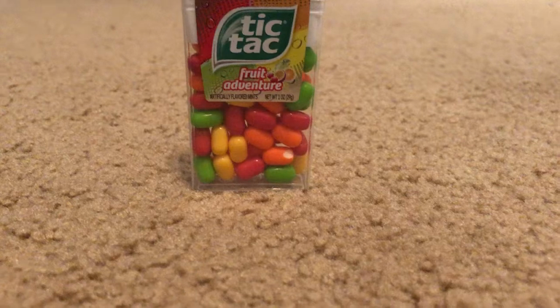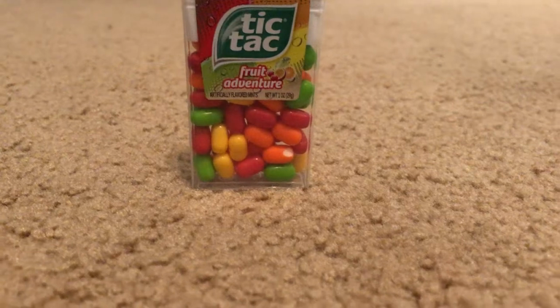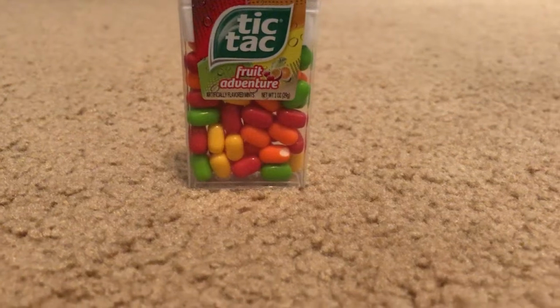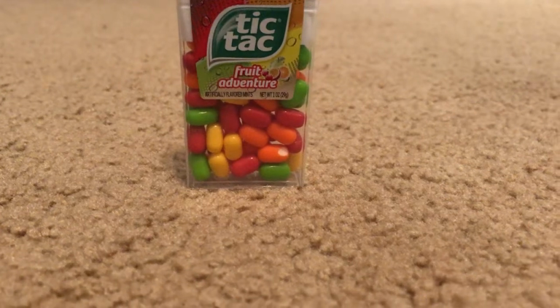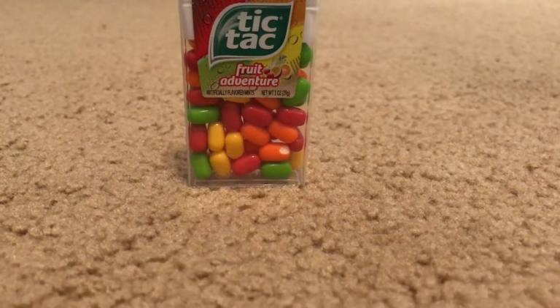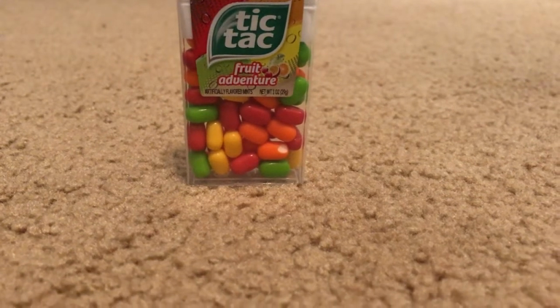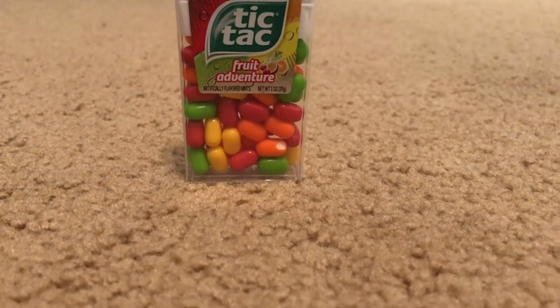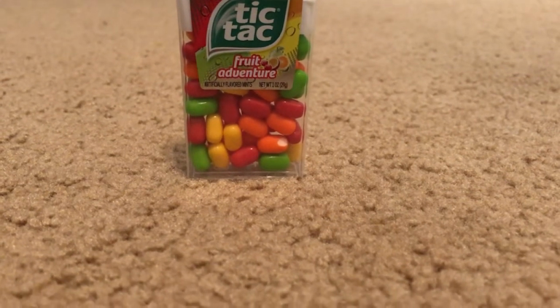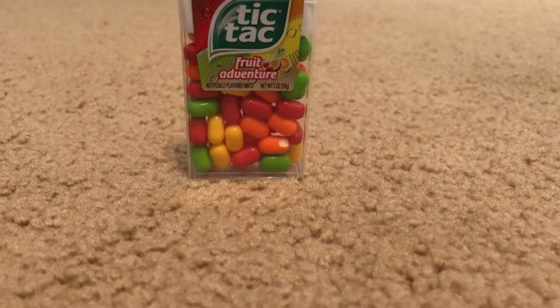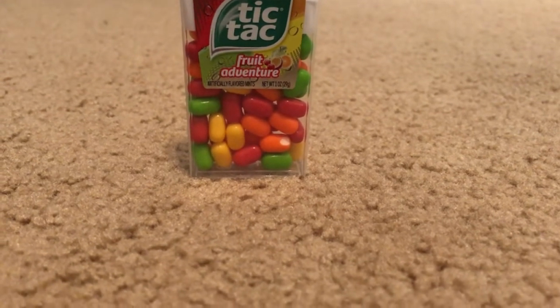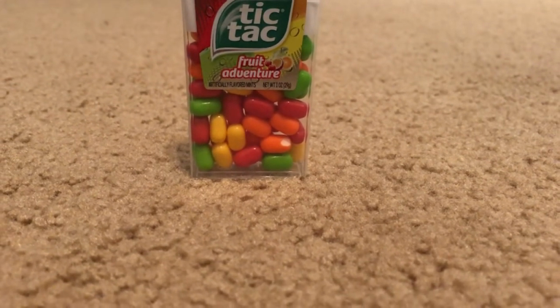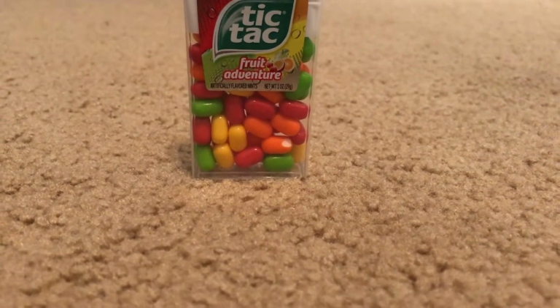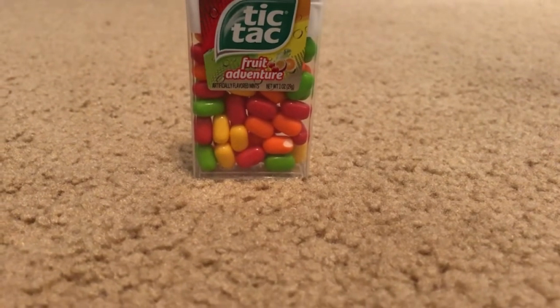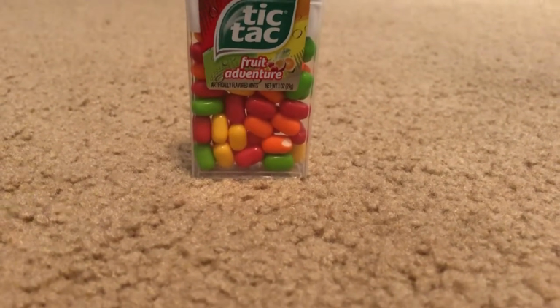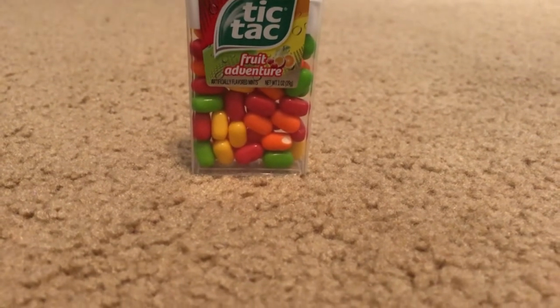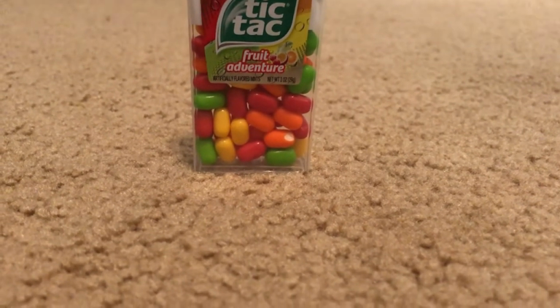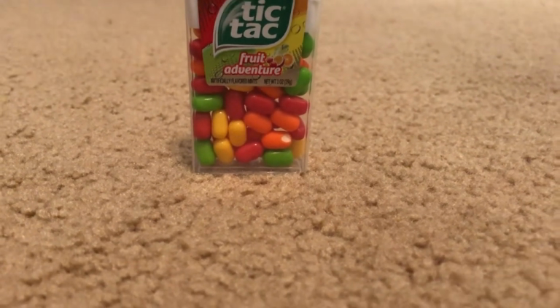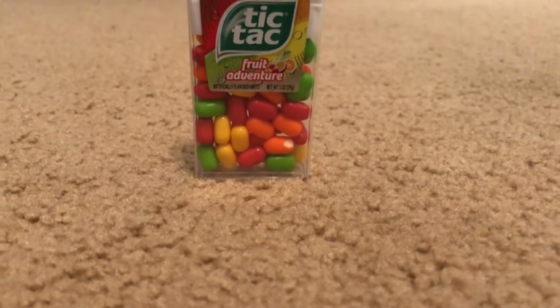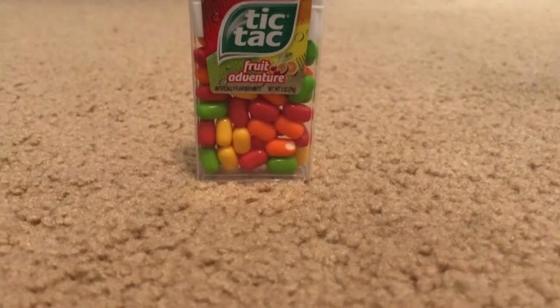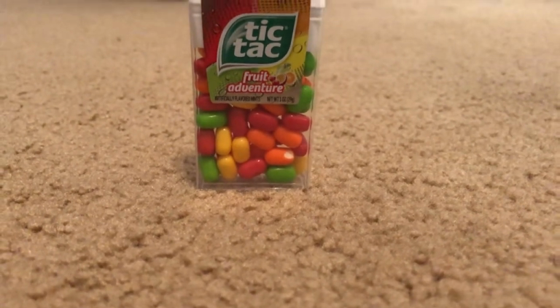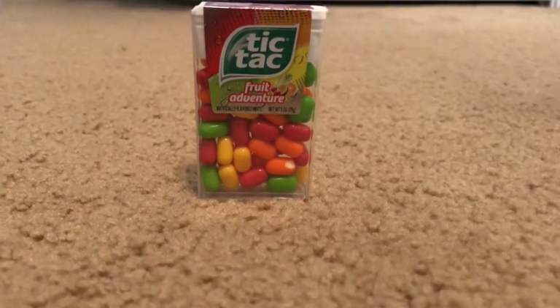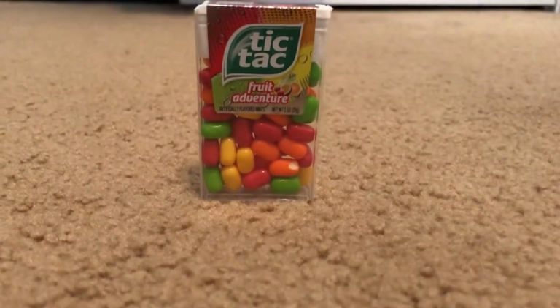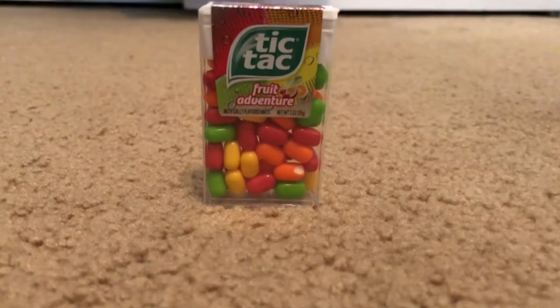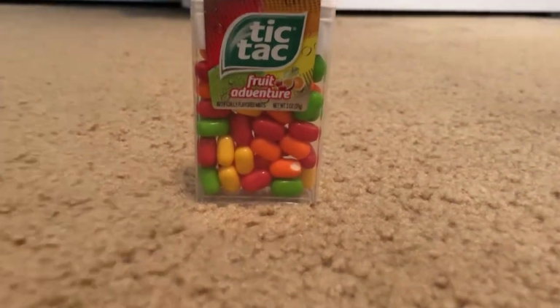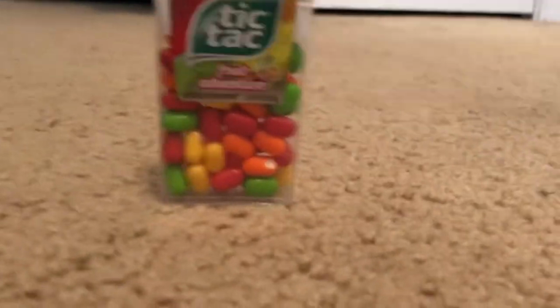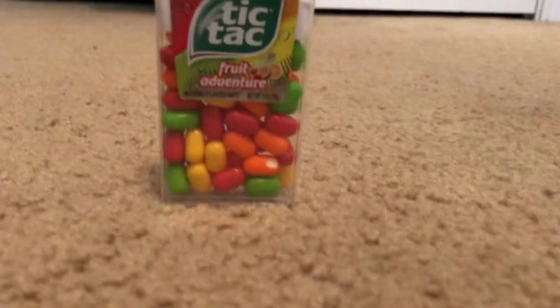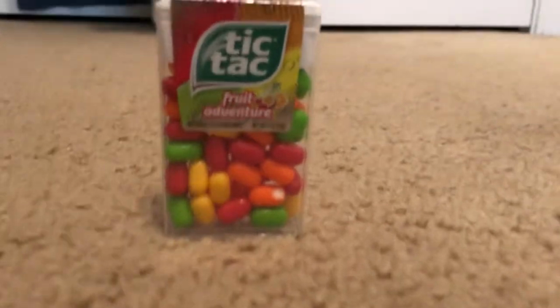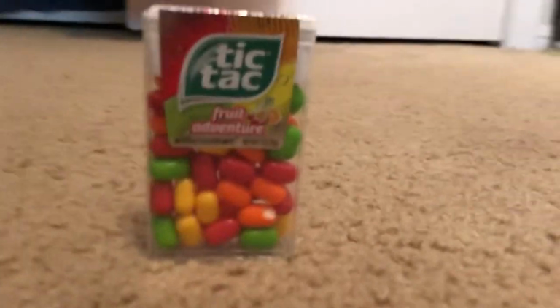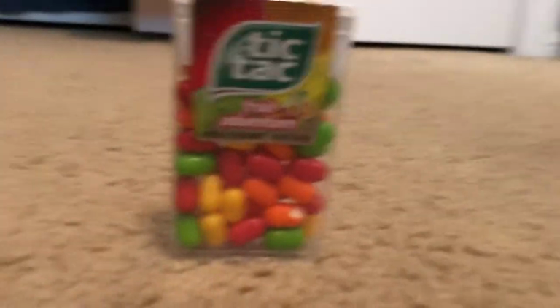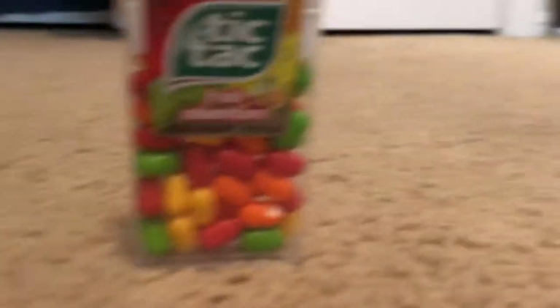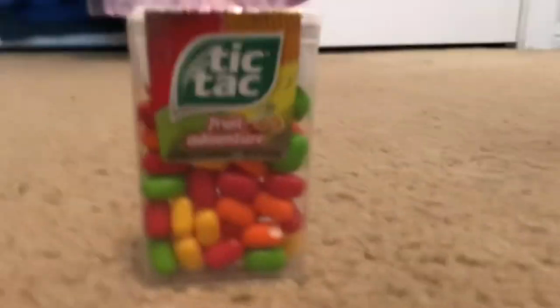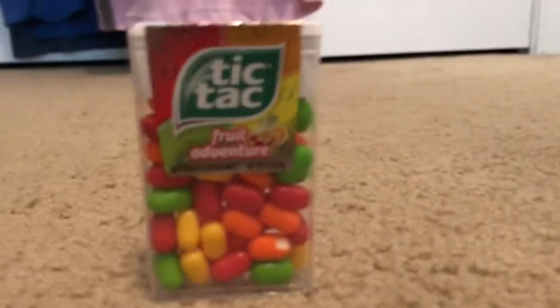Hey guys, welcome back to the channel. Today I'm going to be reviewing Fruit Adventure Tic Tacs.